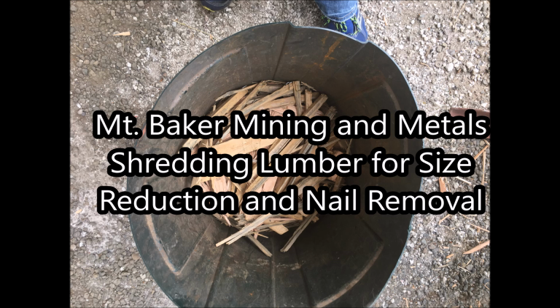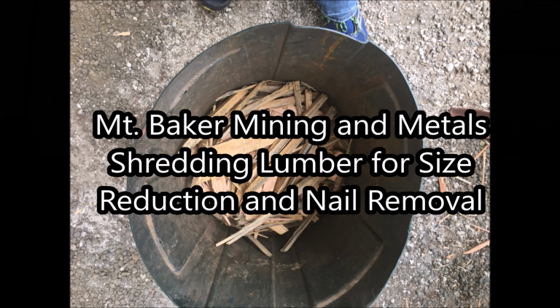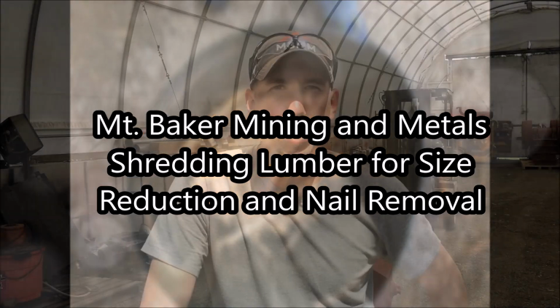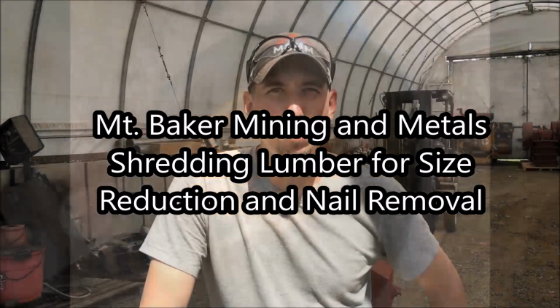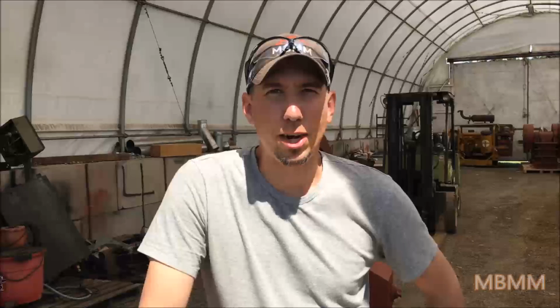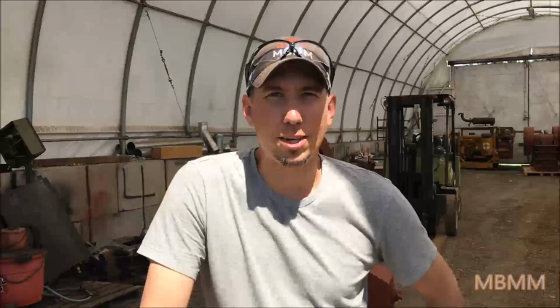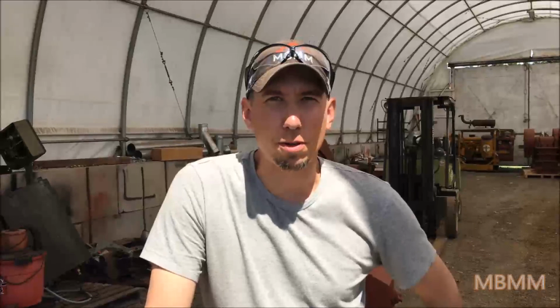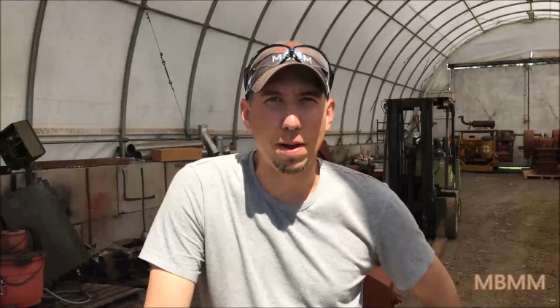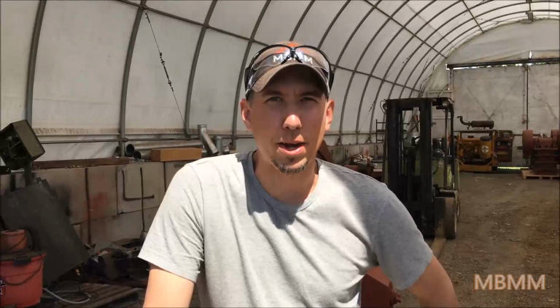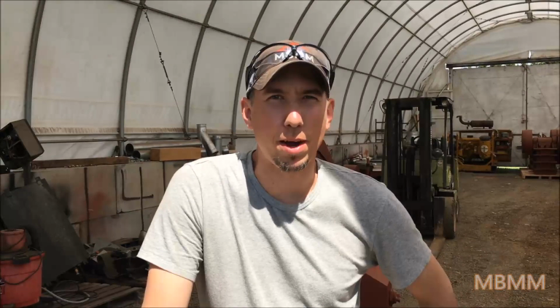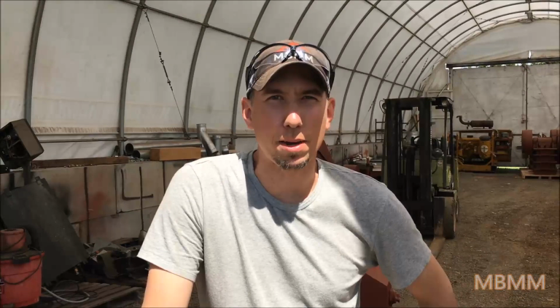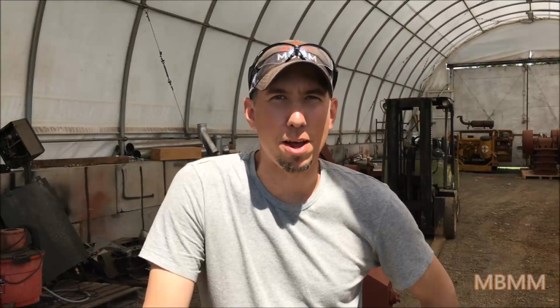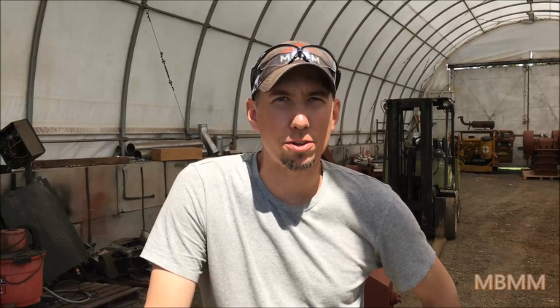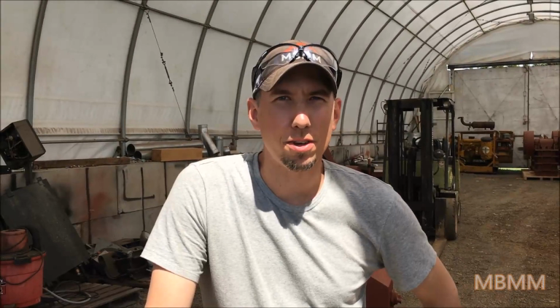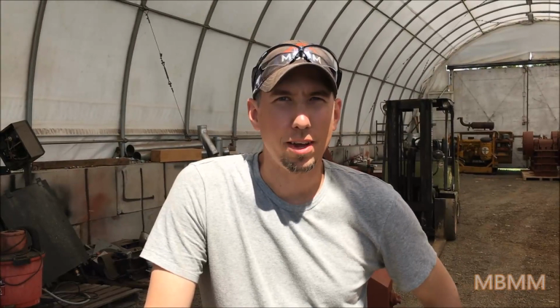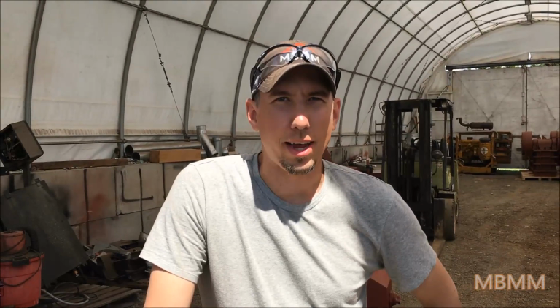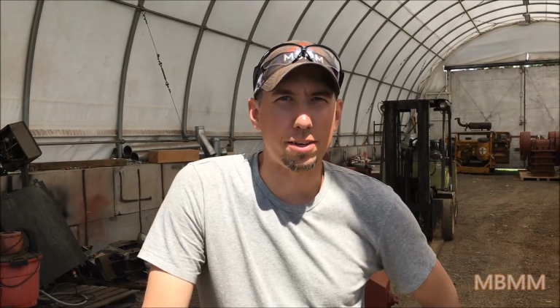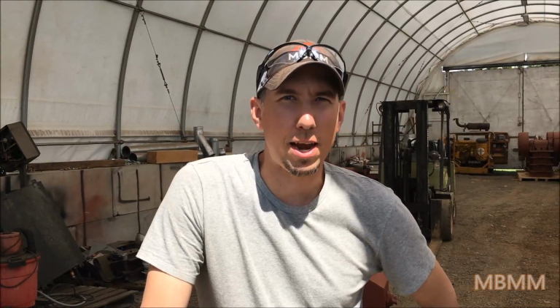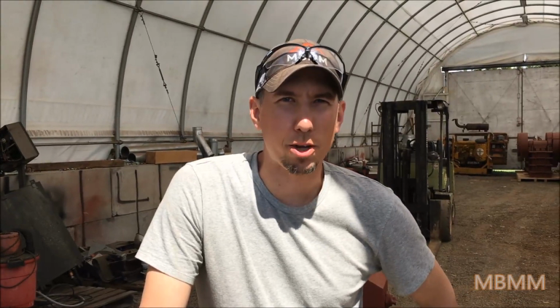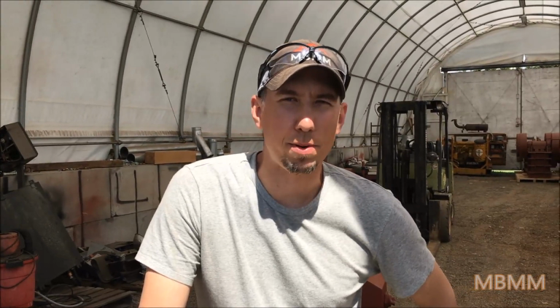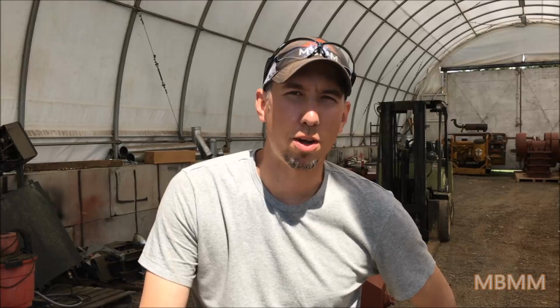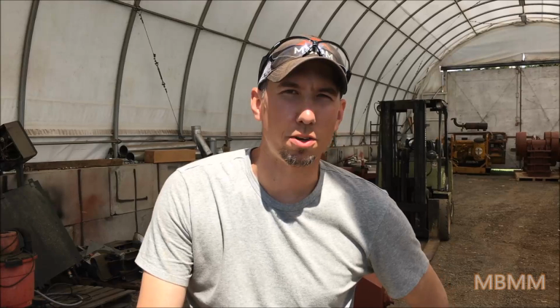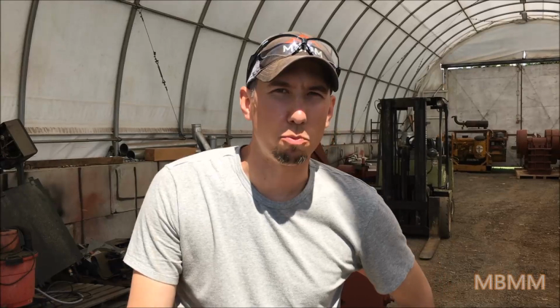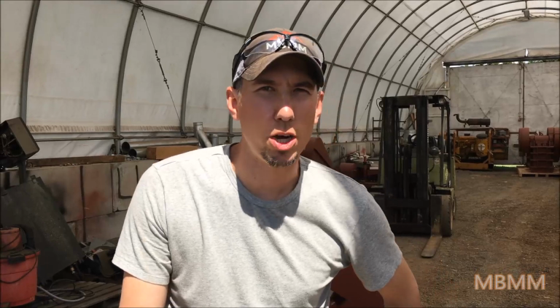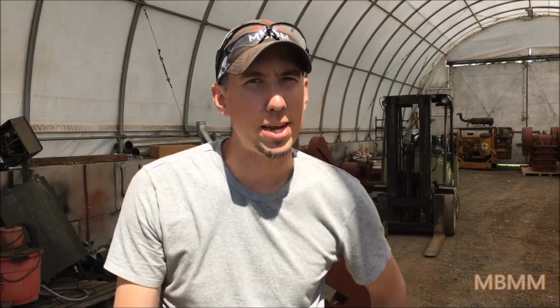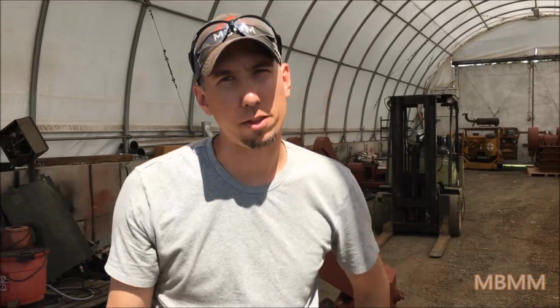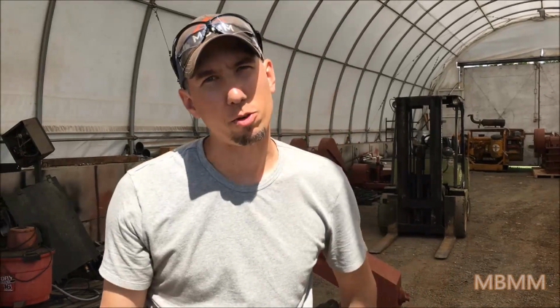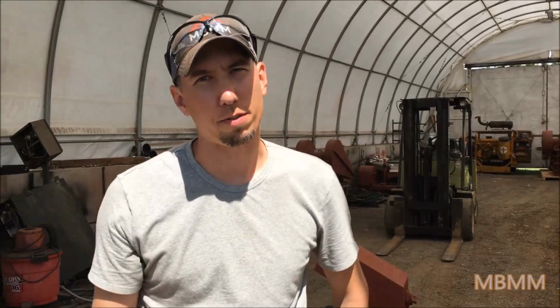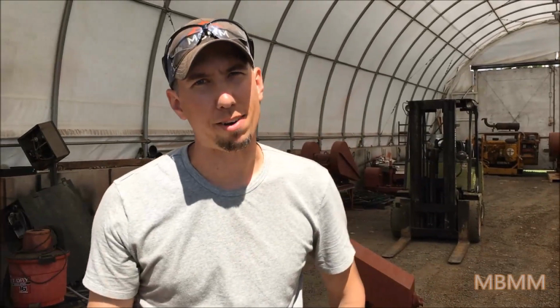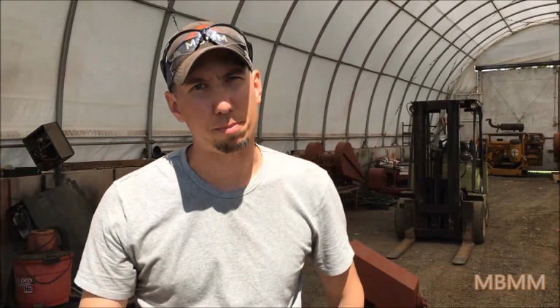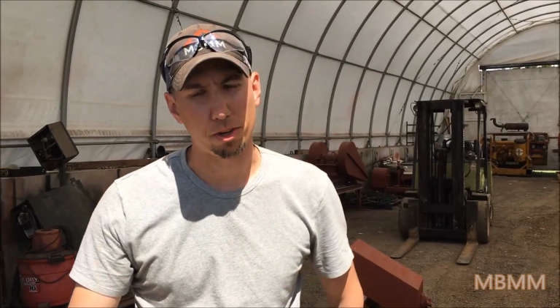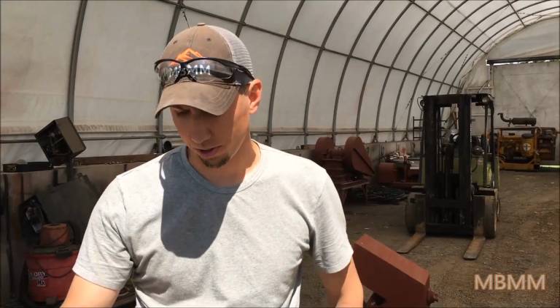Hi, my name is Jason with Mount Baker Mining and Metals, and today we're going to be running some wood down through one of our hammer mills.